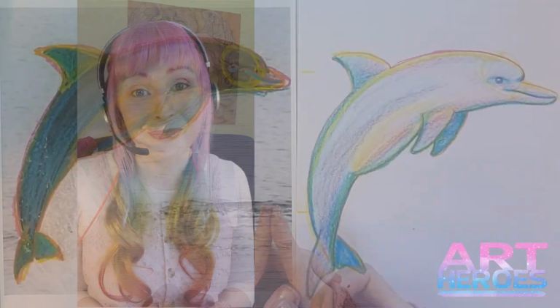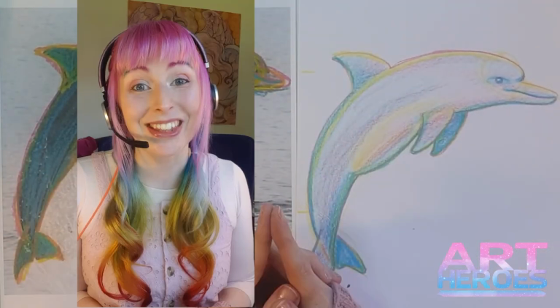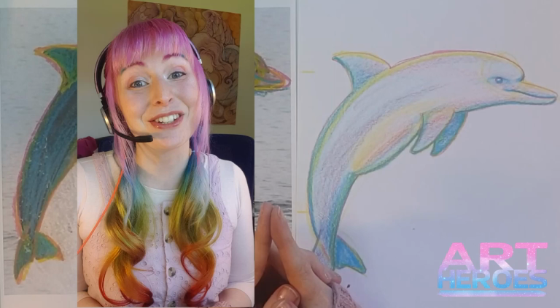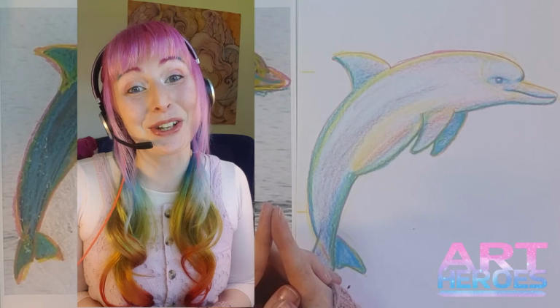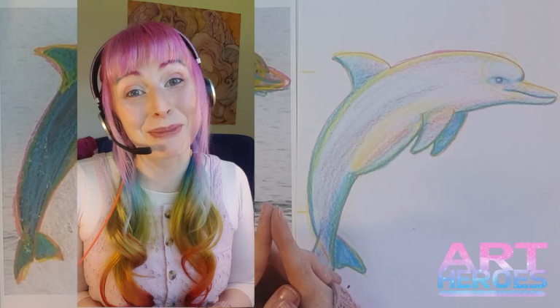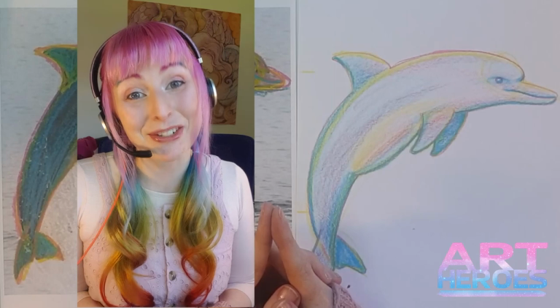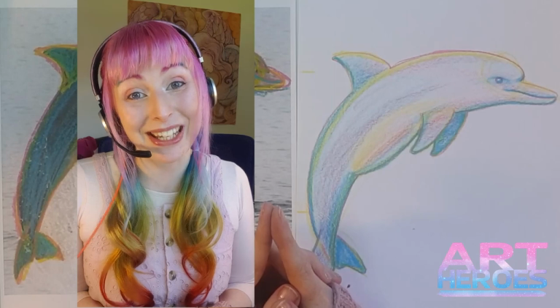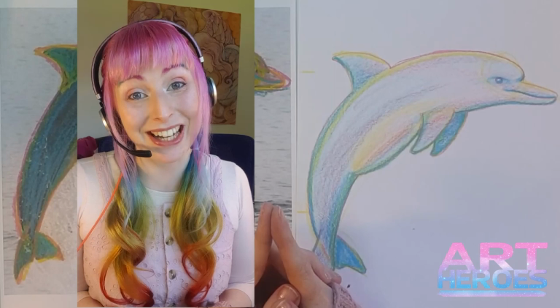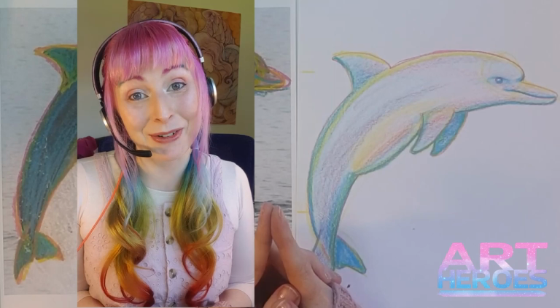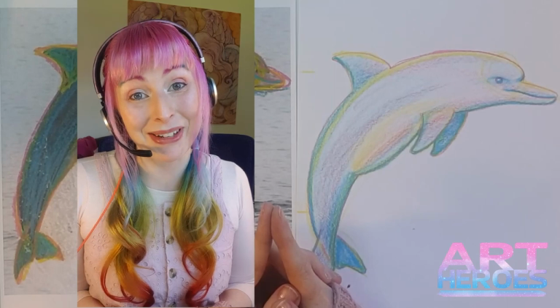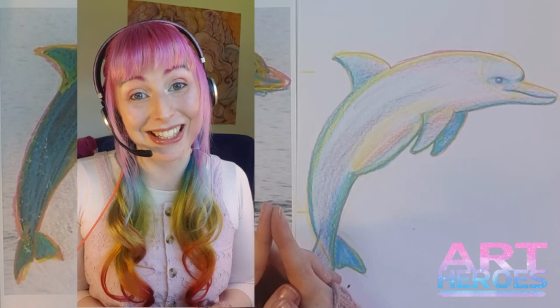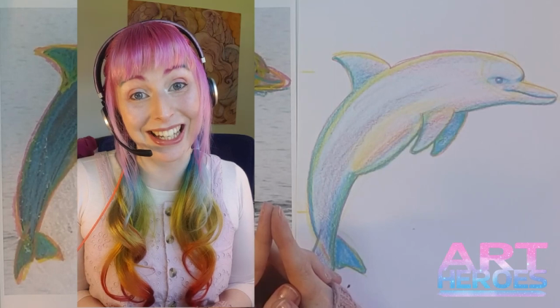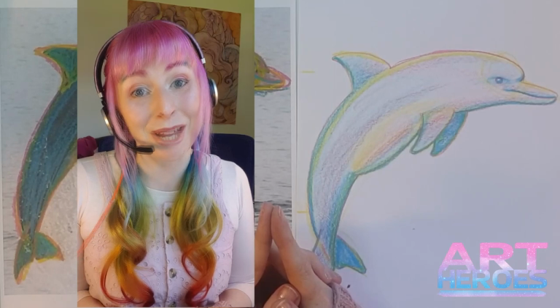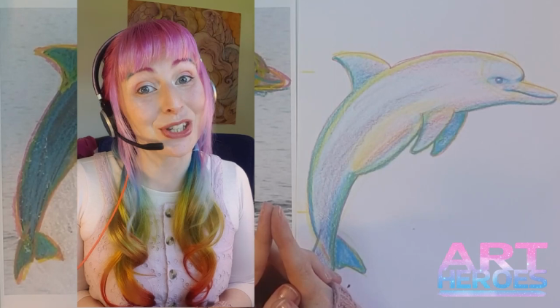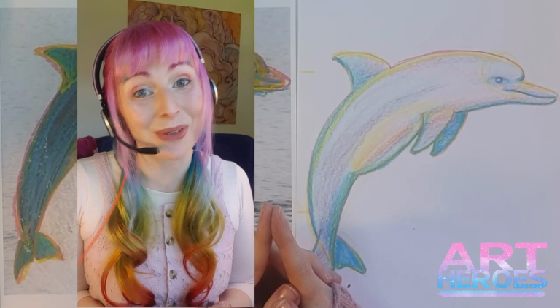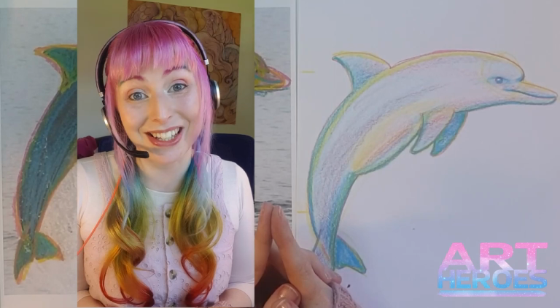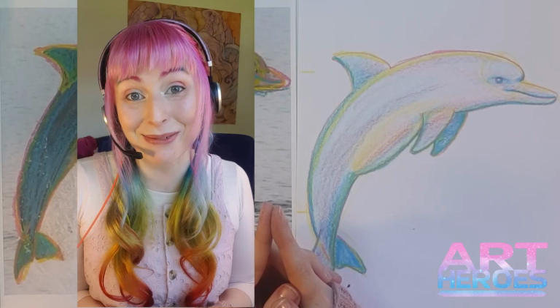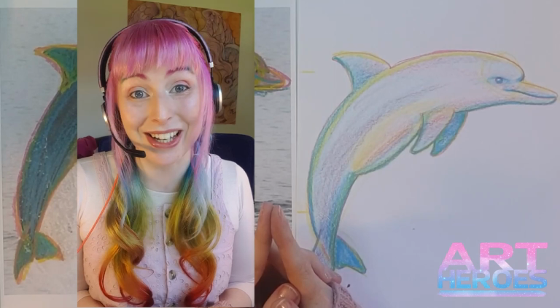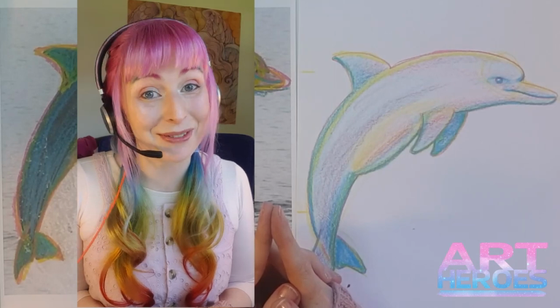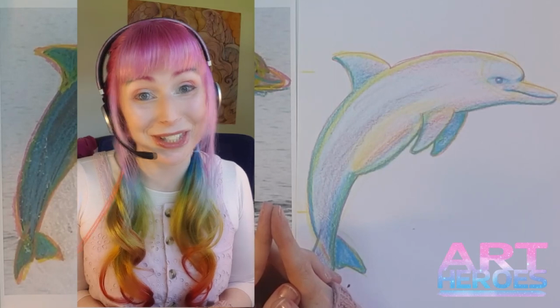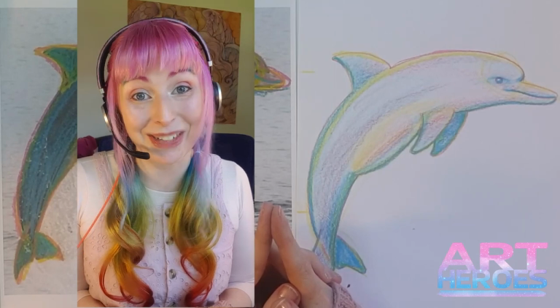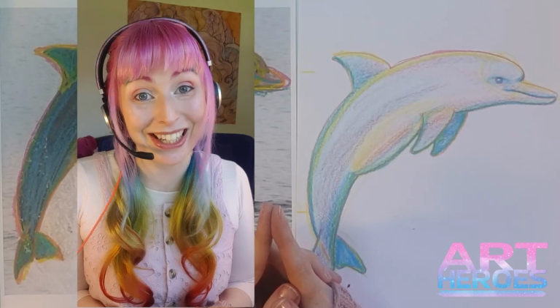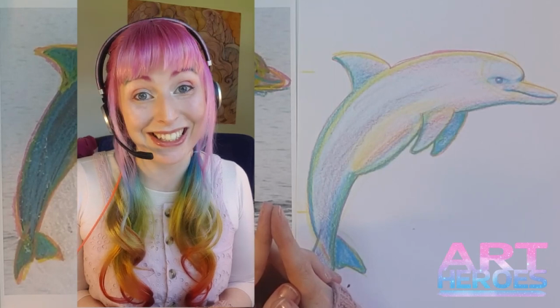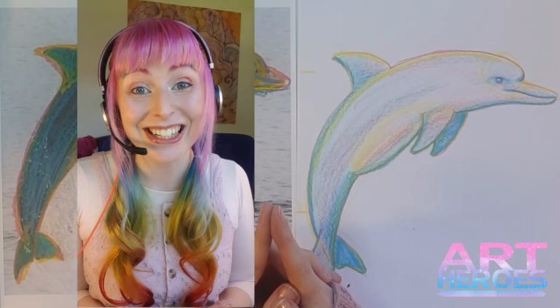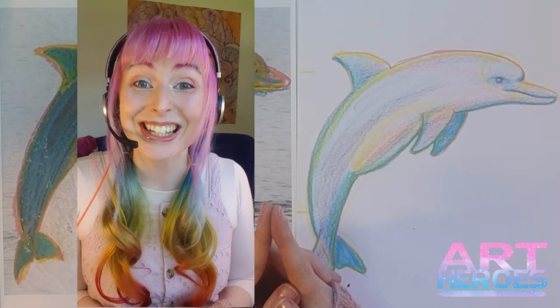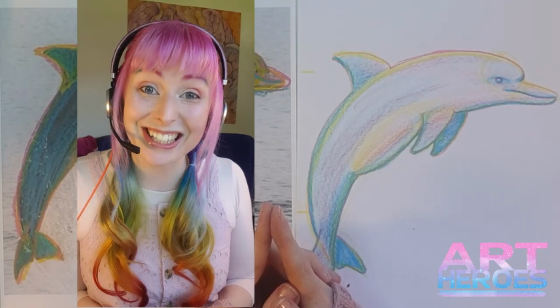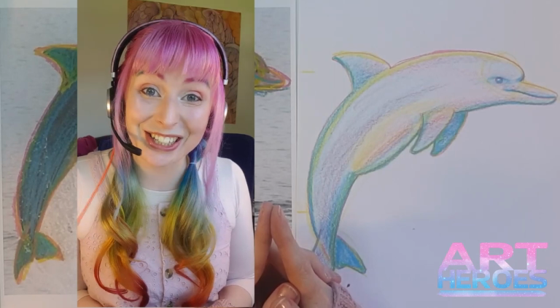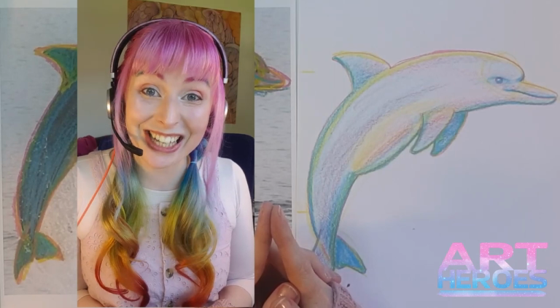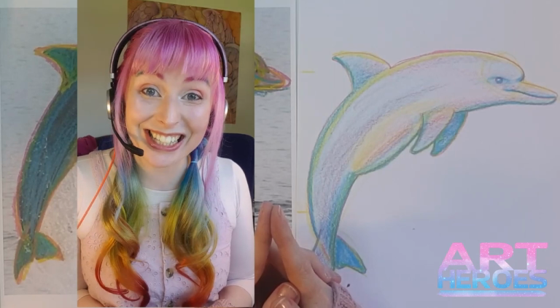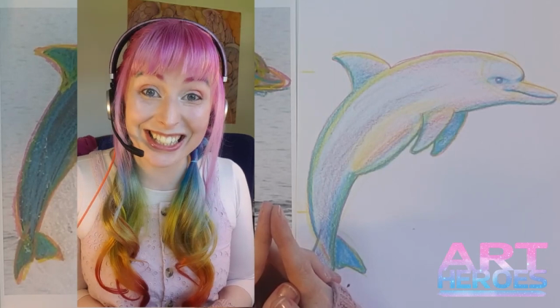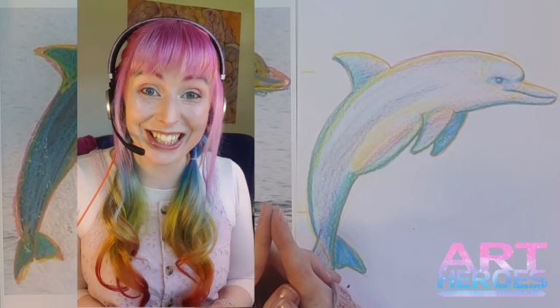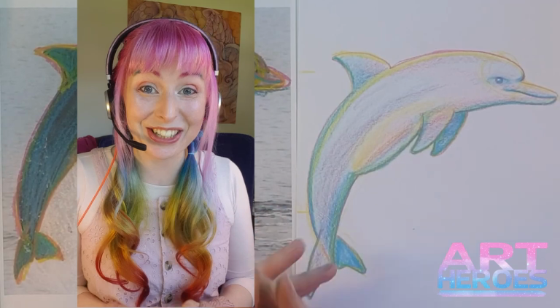Thank you so much for making art with me today, I'm so excited to make art with you again. See you next lesson heroes!